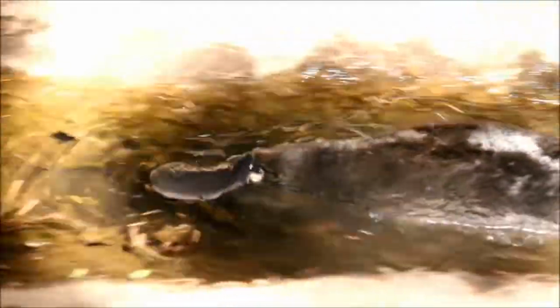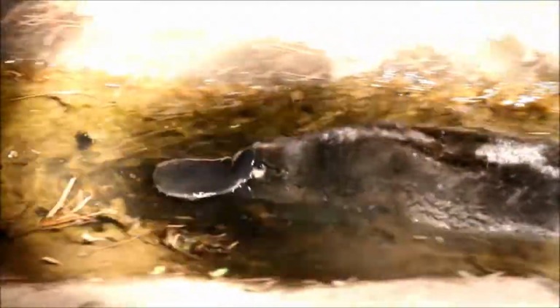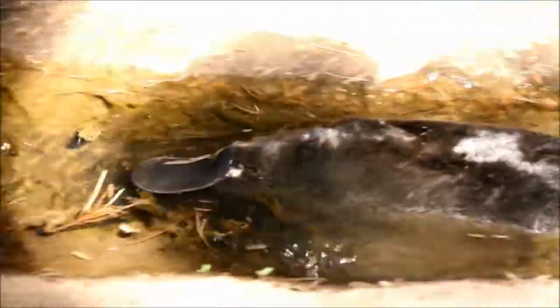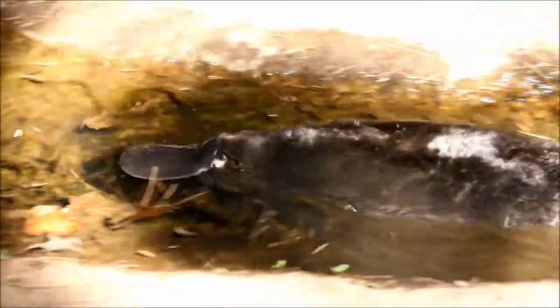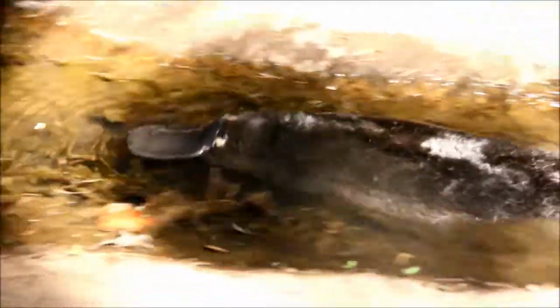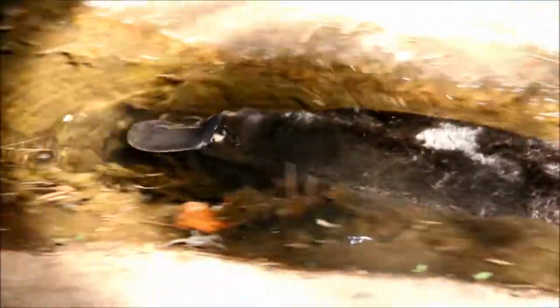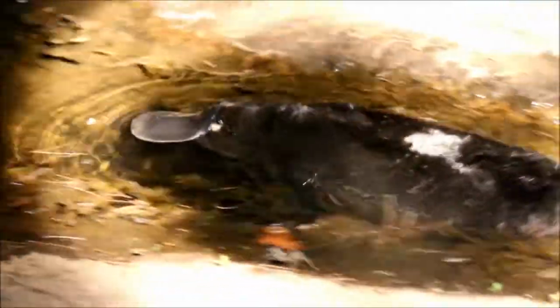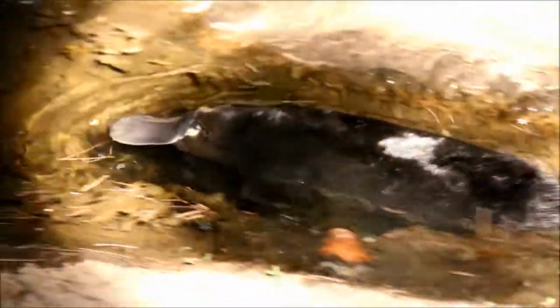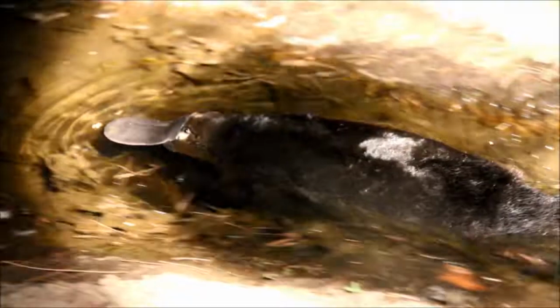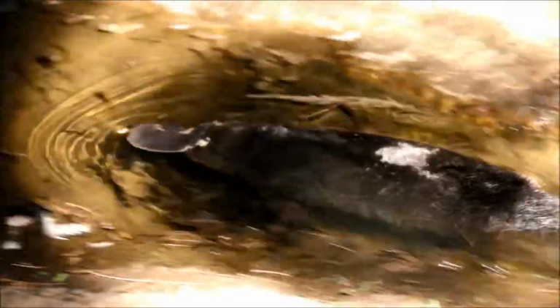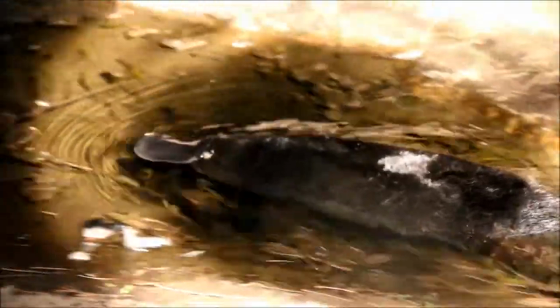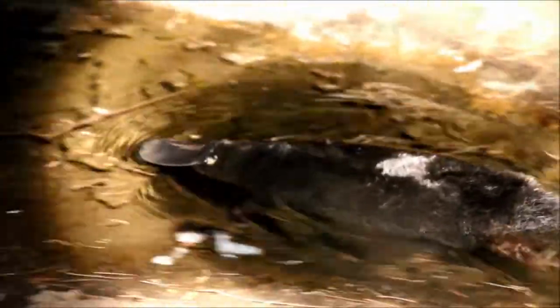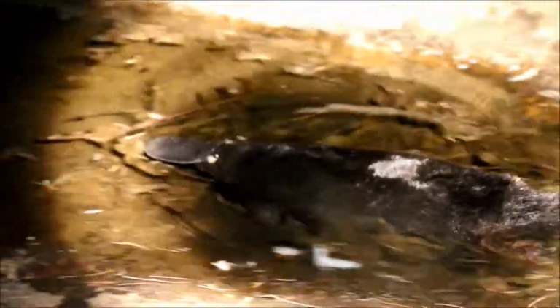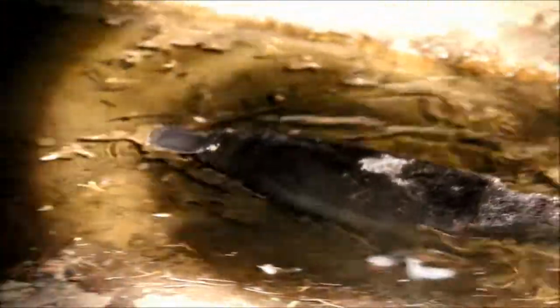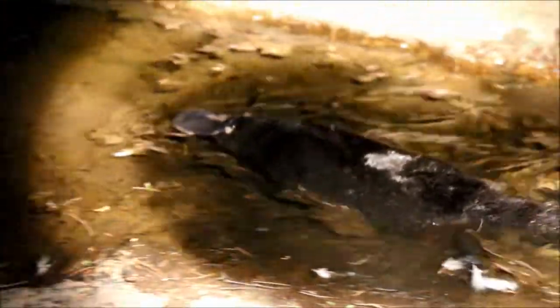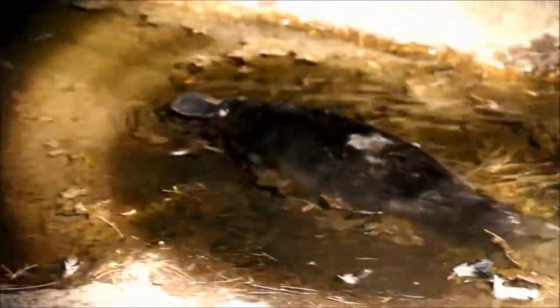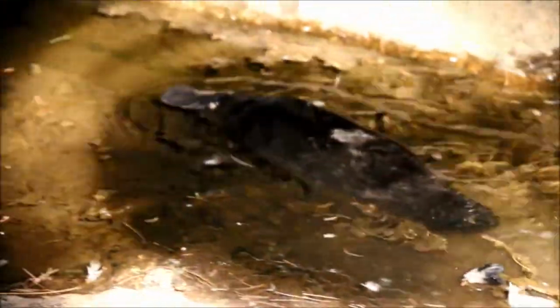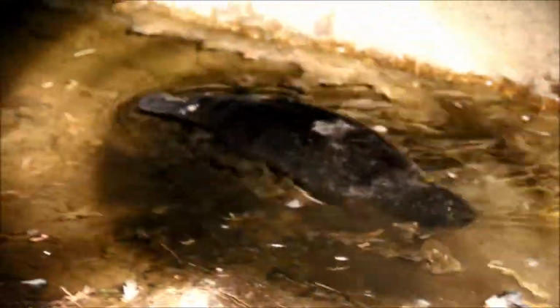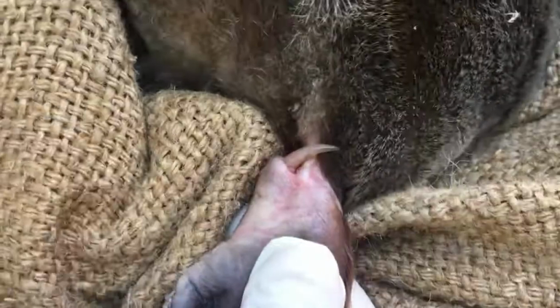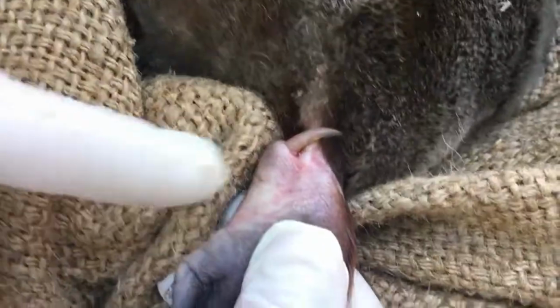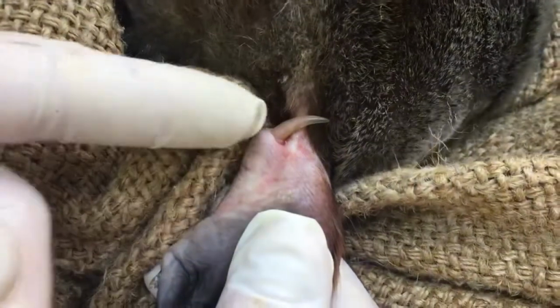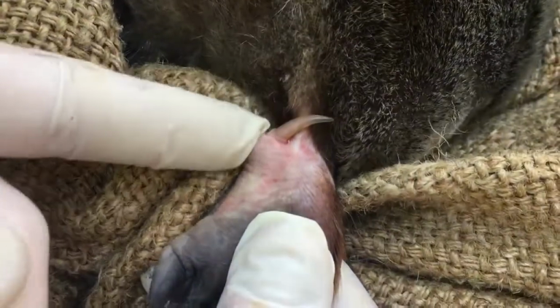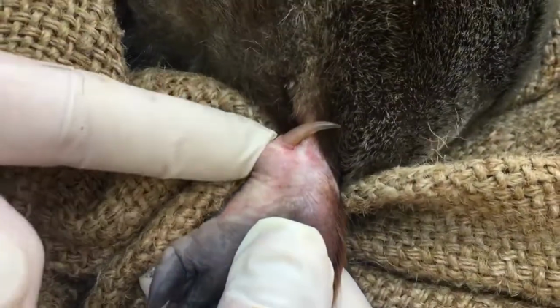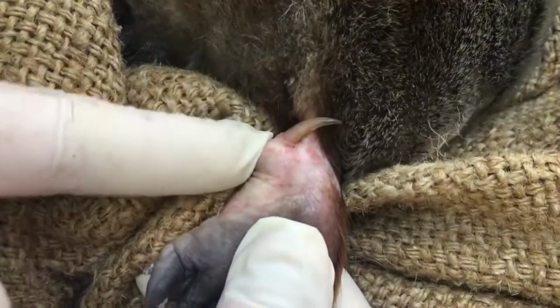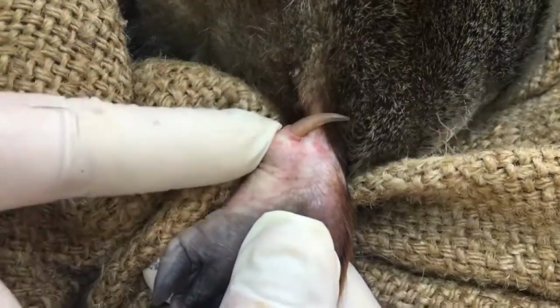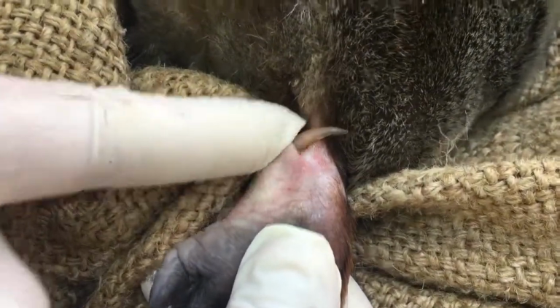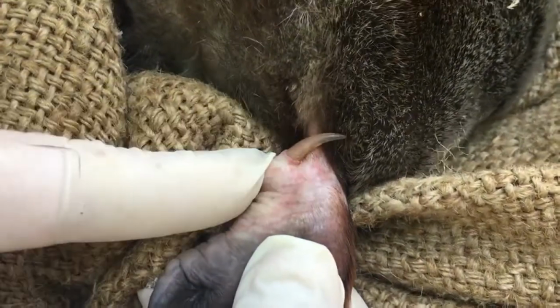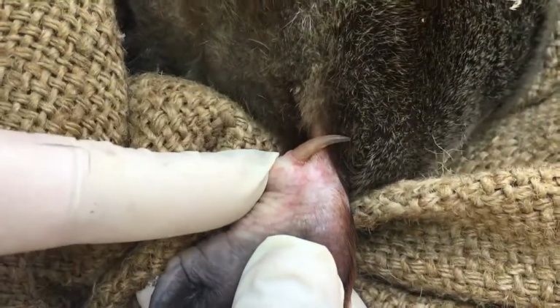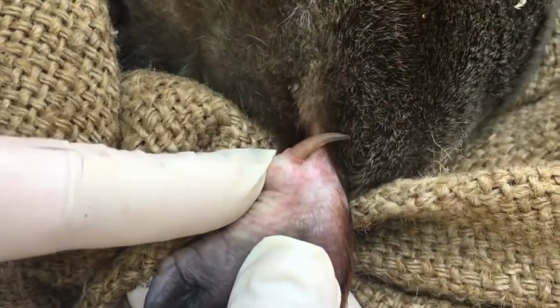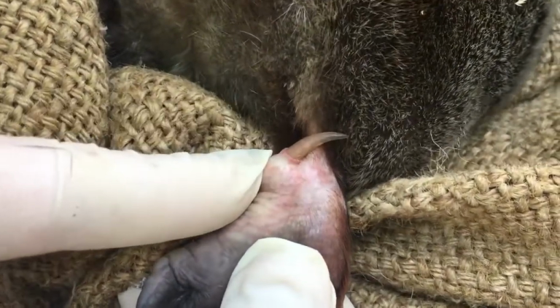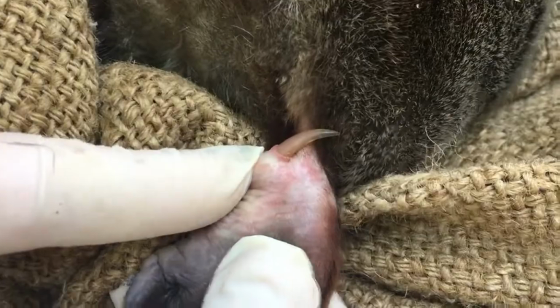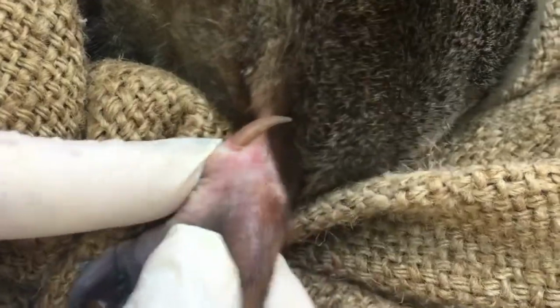Most people don't know that platypus are in fact venomous. They have one of the most painful stings known to science. Nothing can cure it.